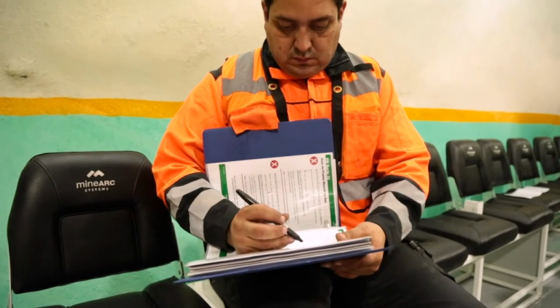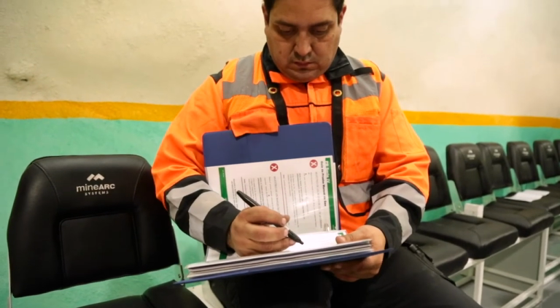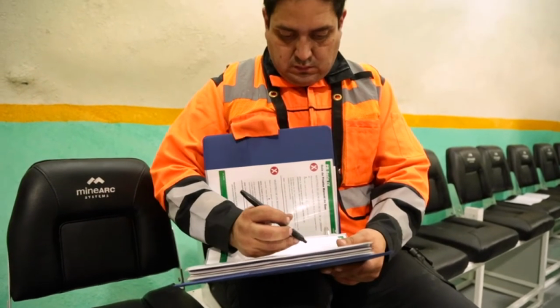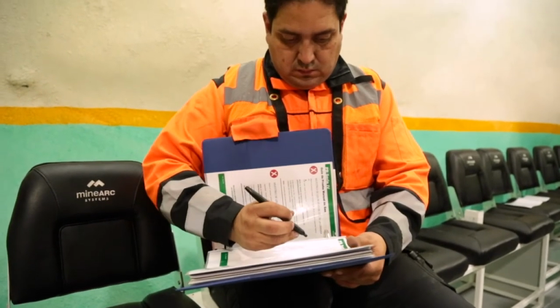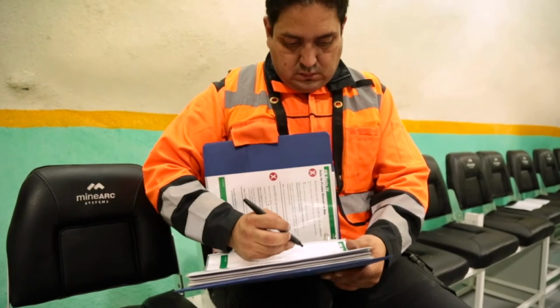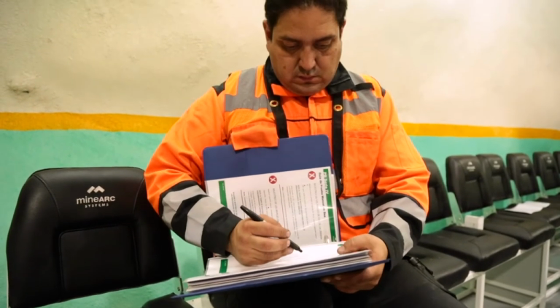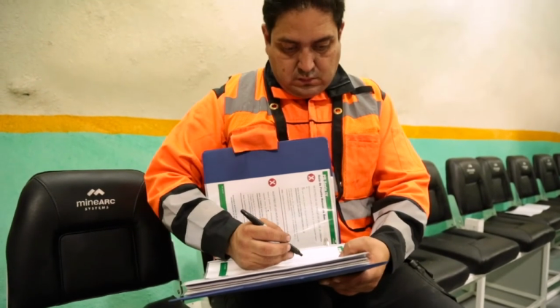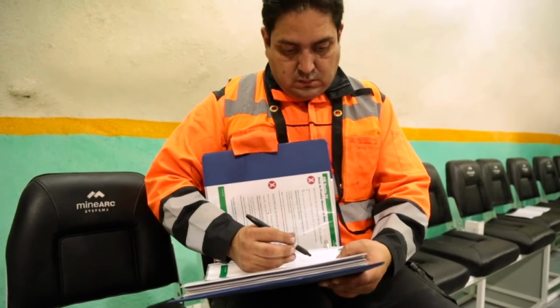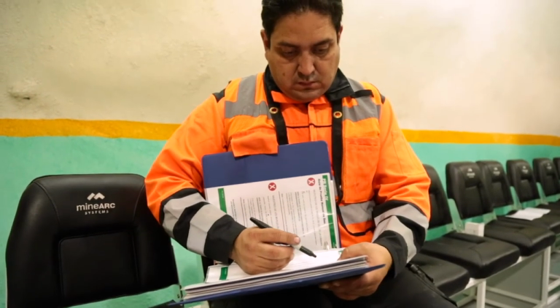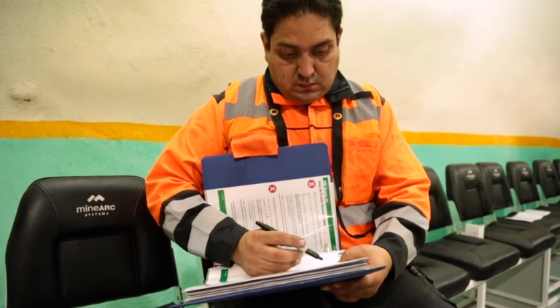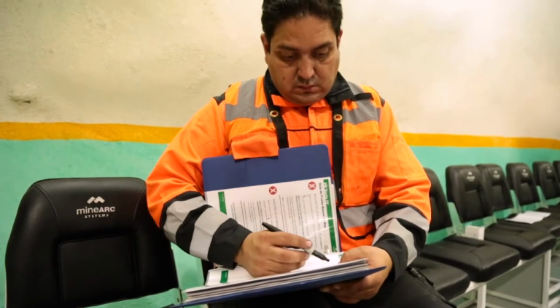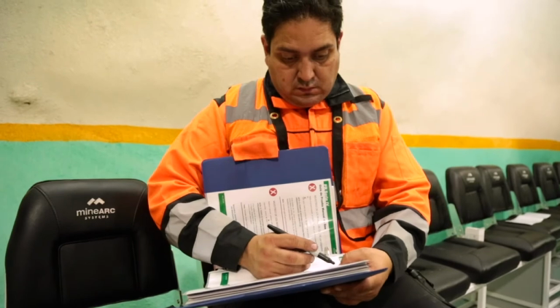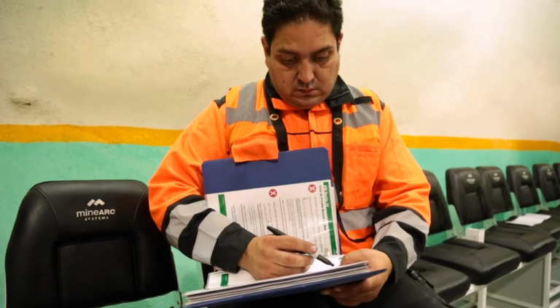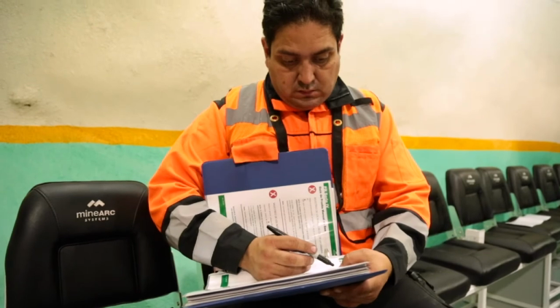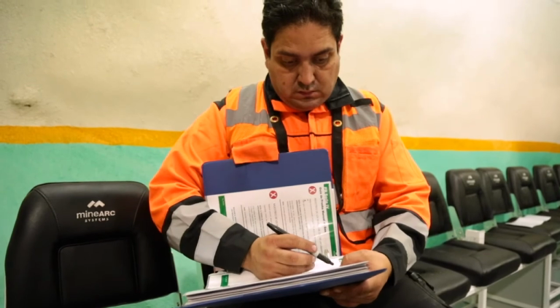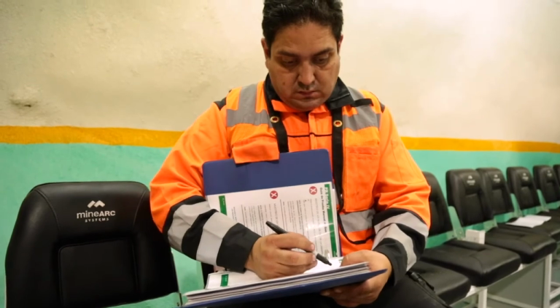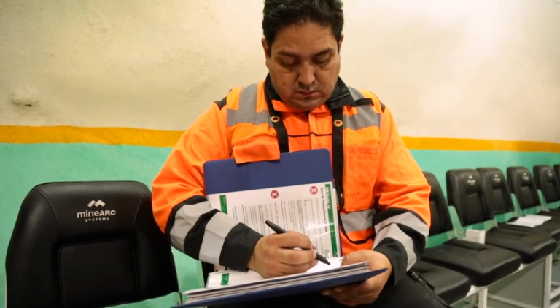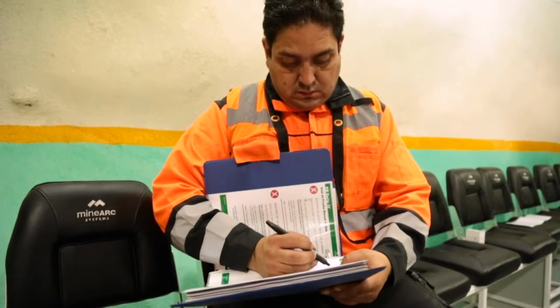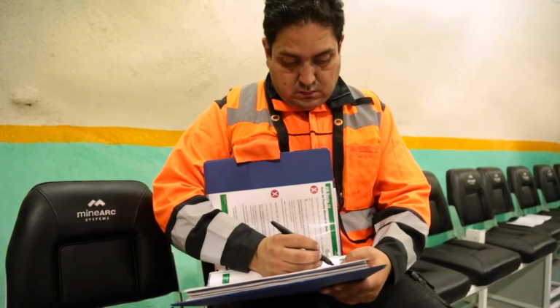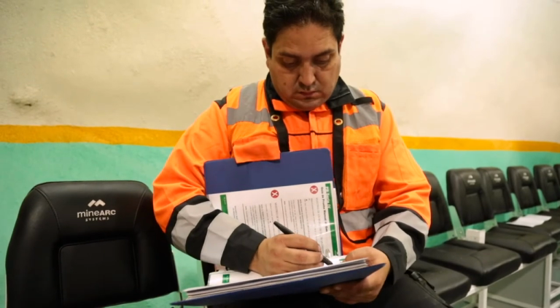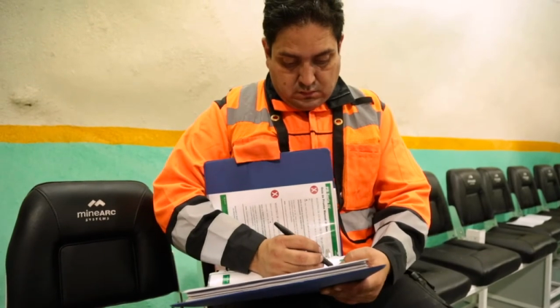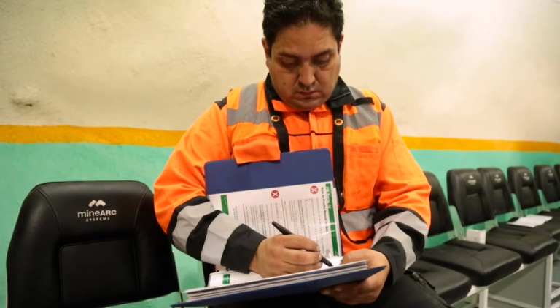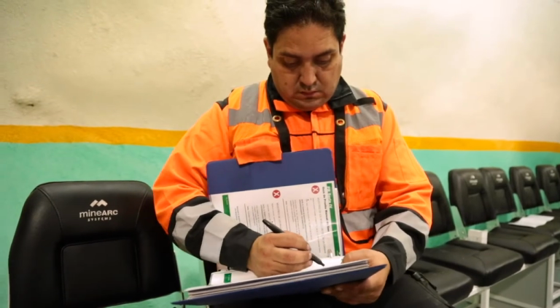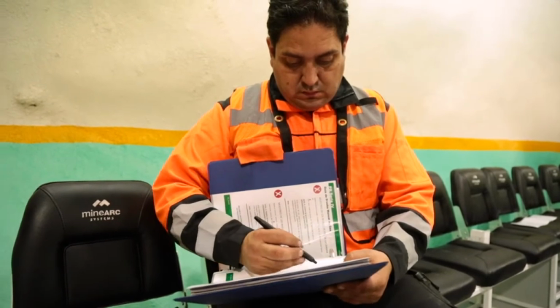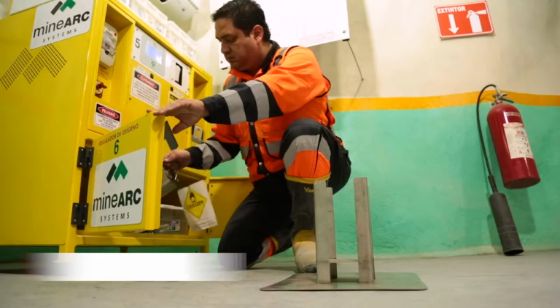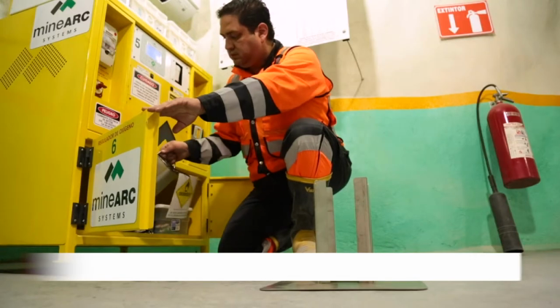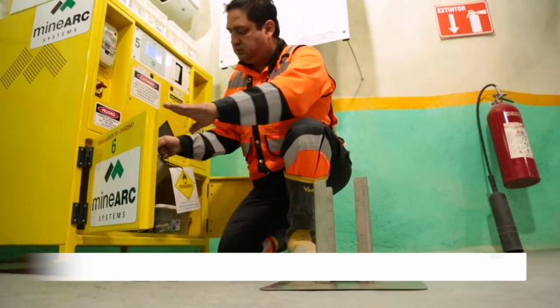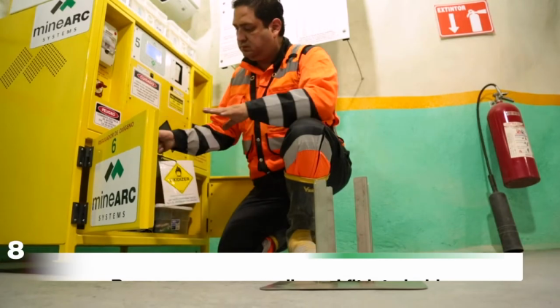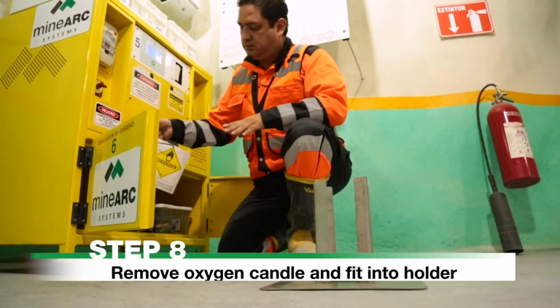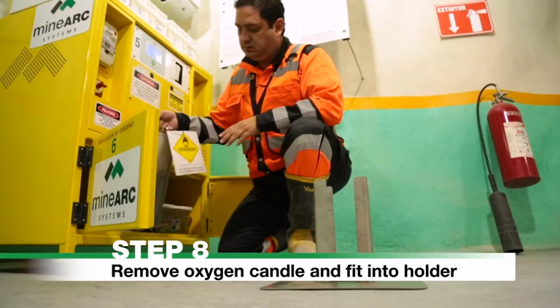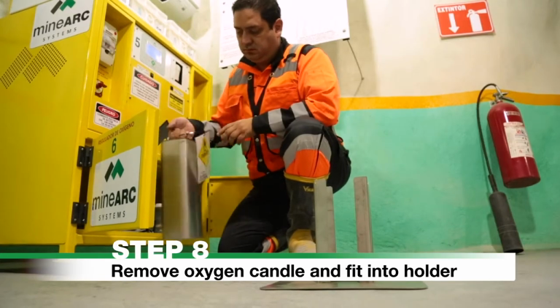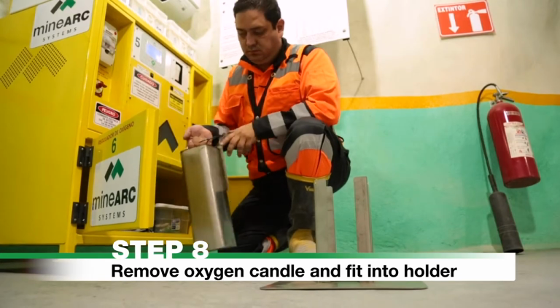When all oxygen cylinders are empty, proceed to Step 8.